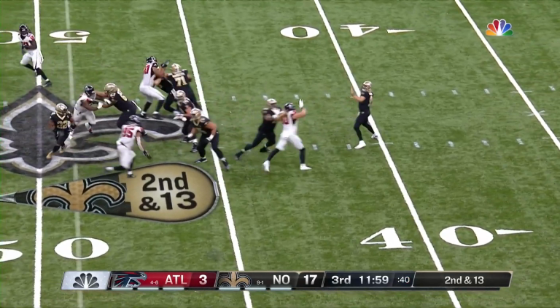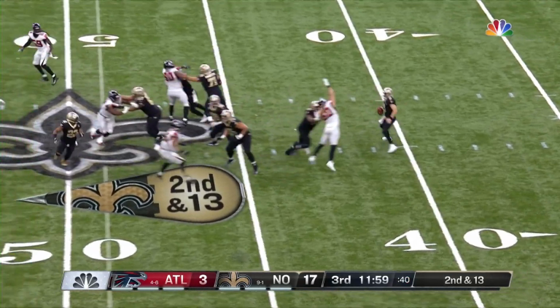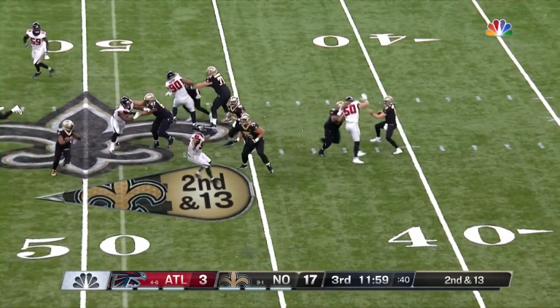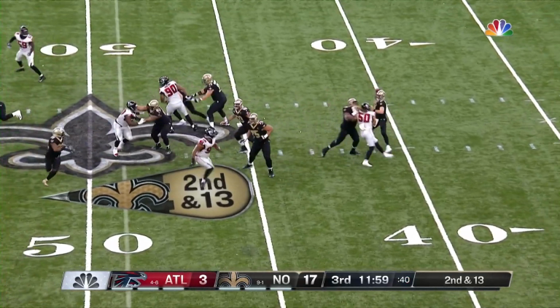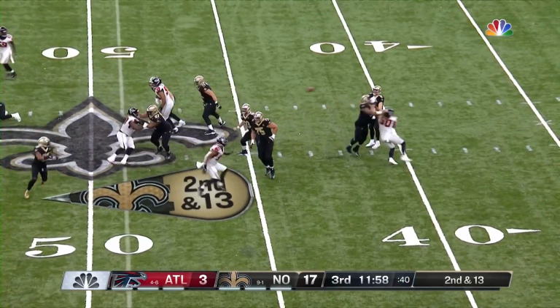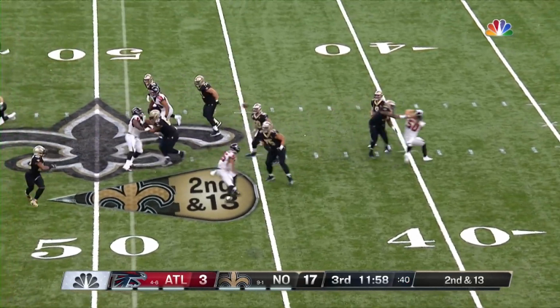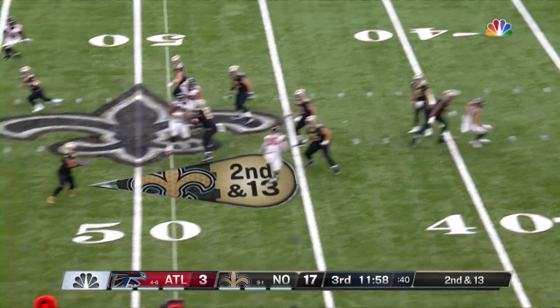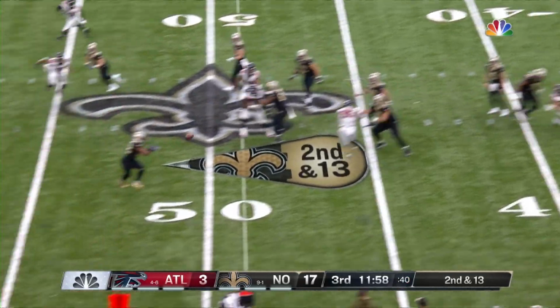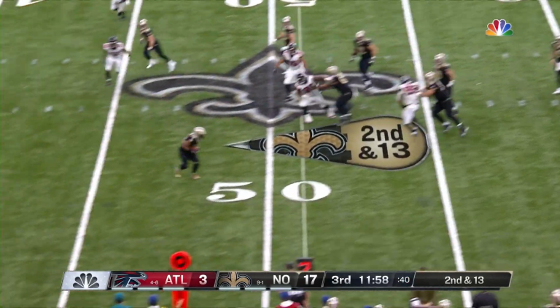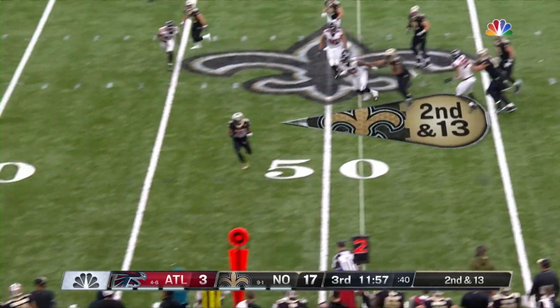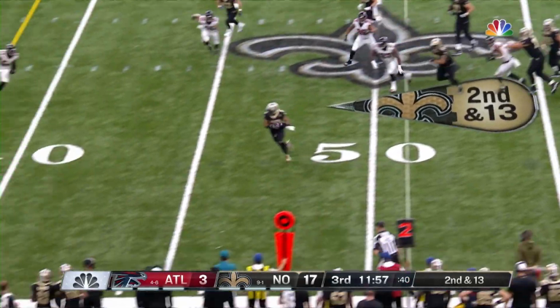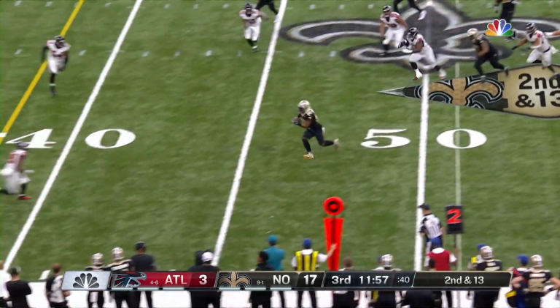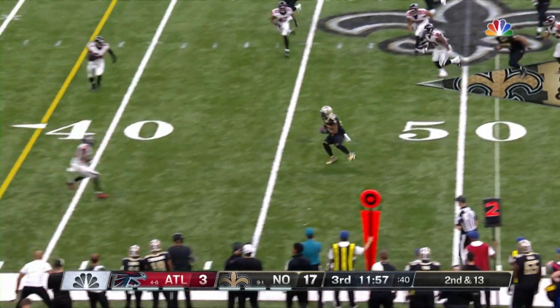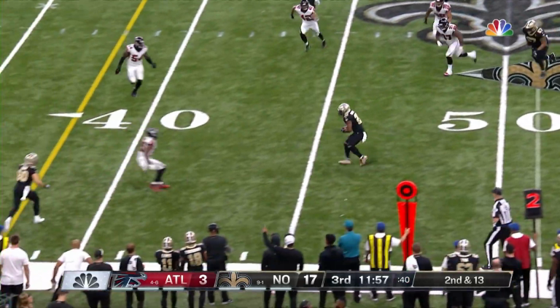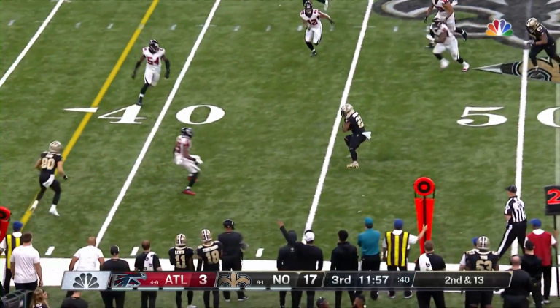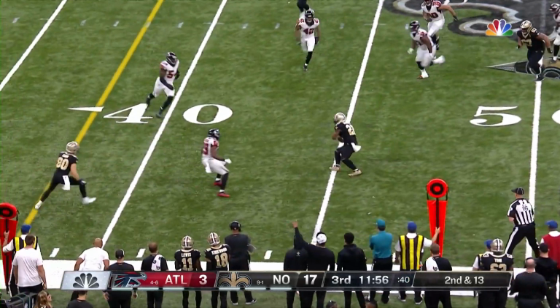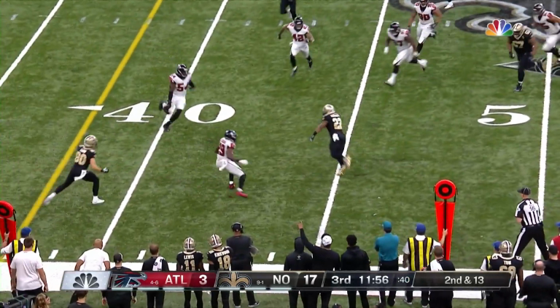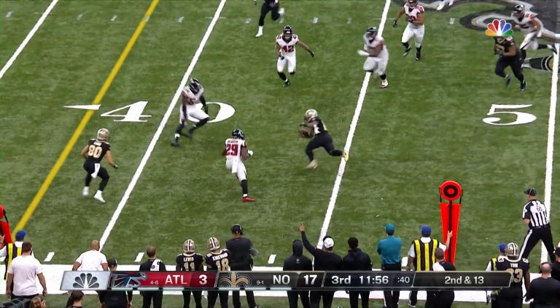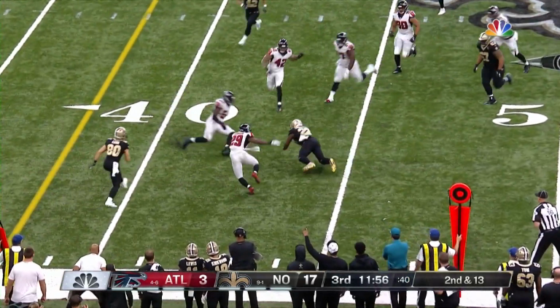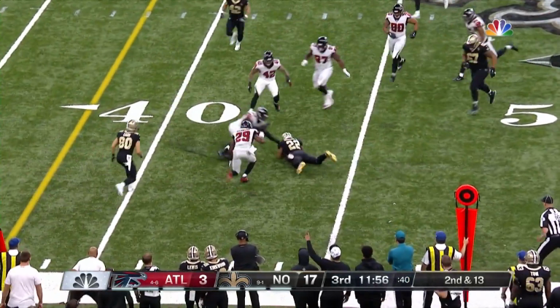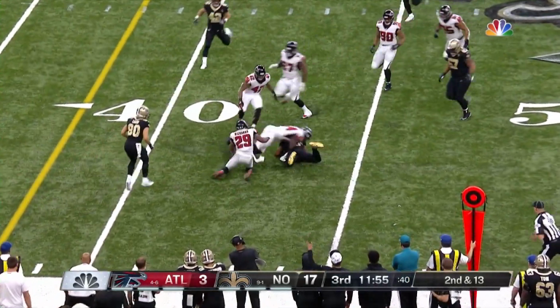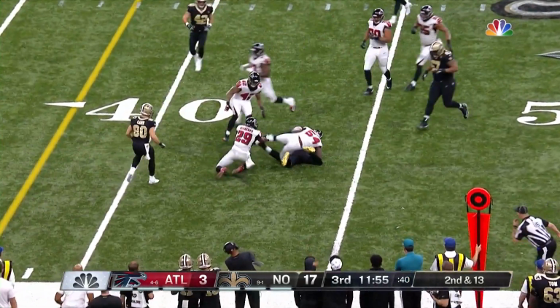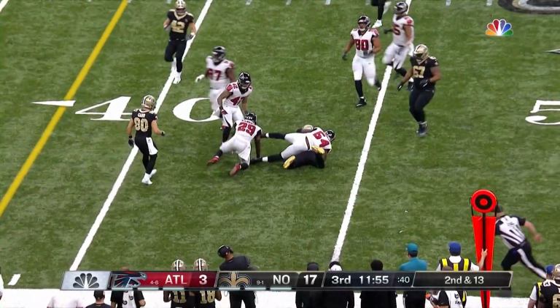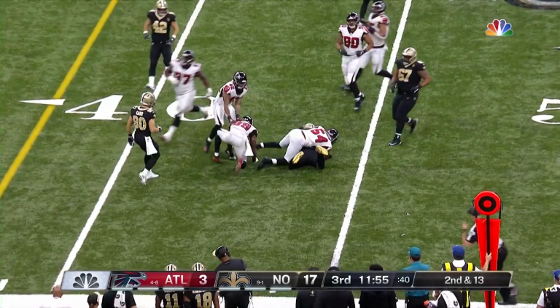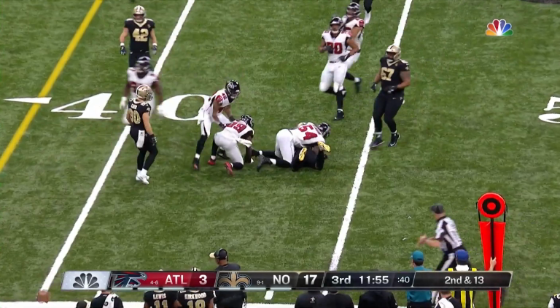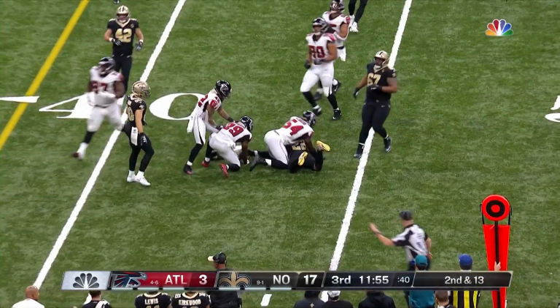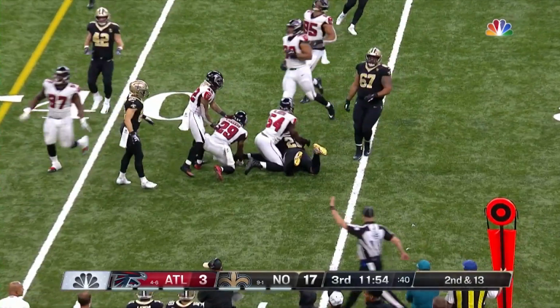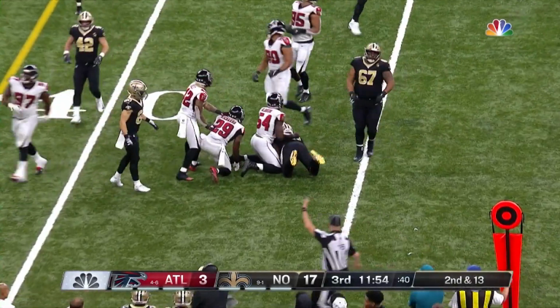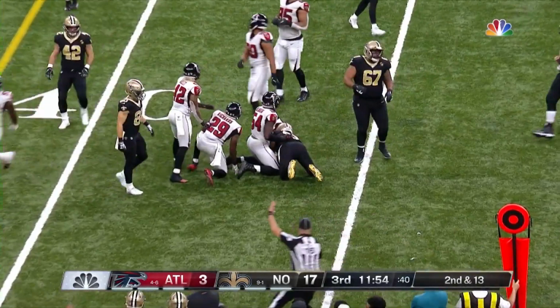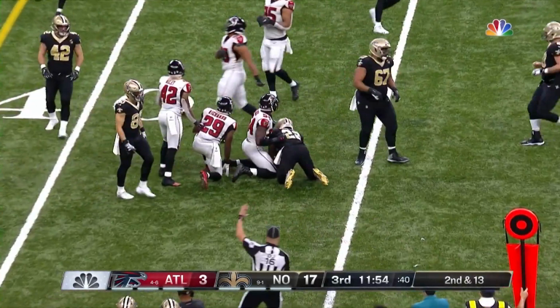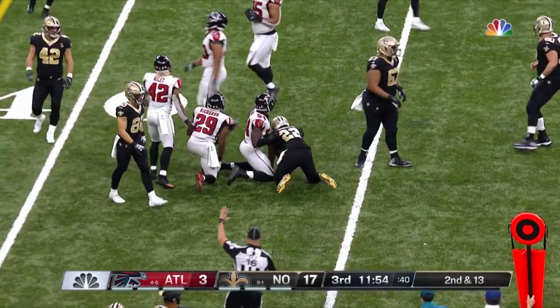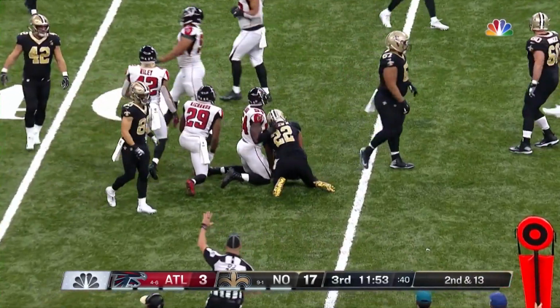And Brees, off the spot, still throws and completes it to Ingram, who tripped over the 45-yard line.